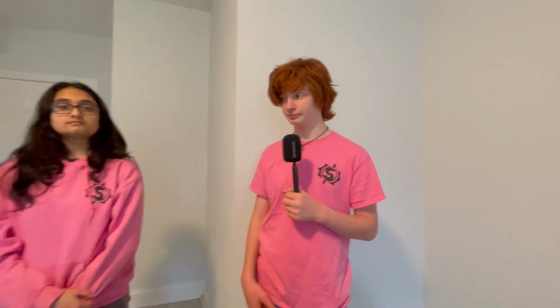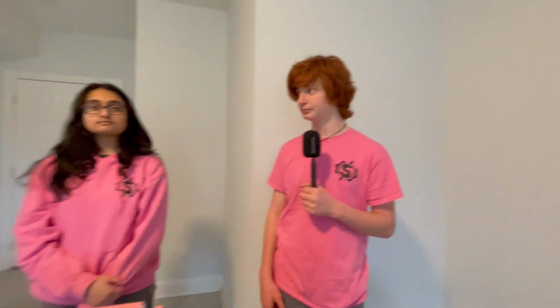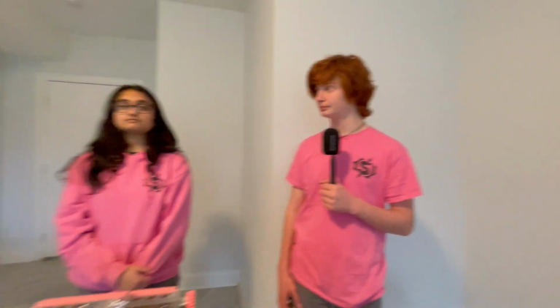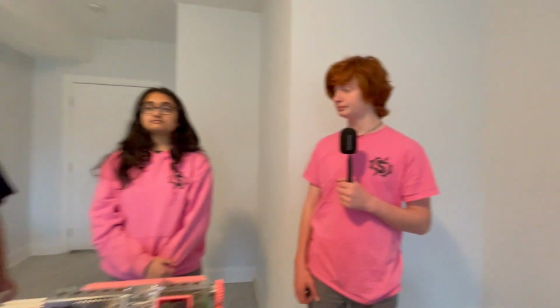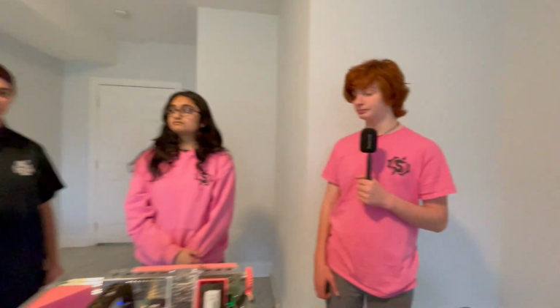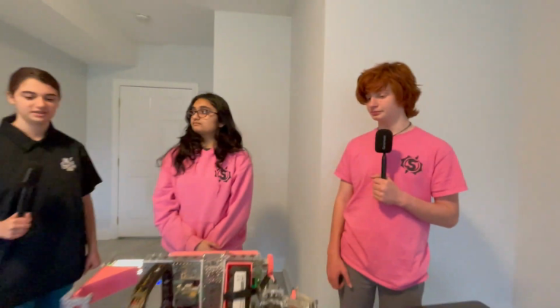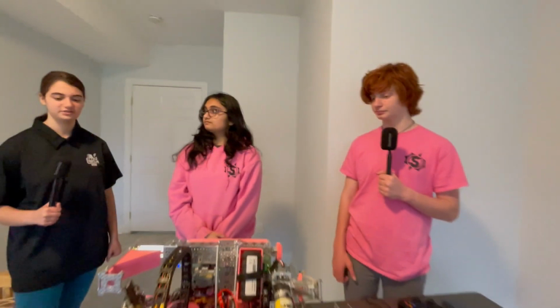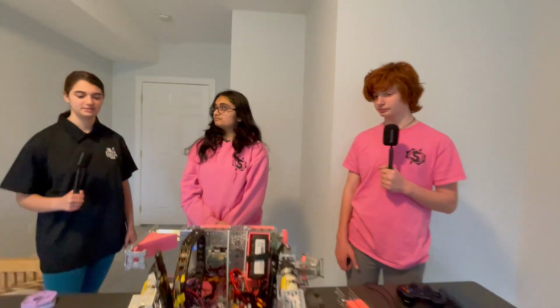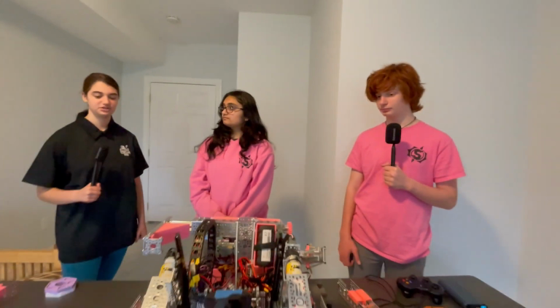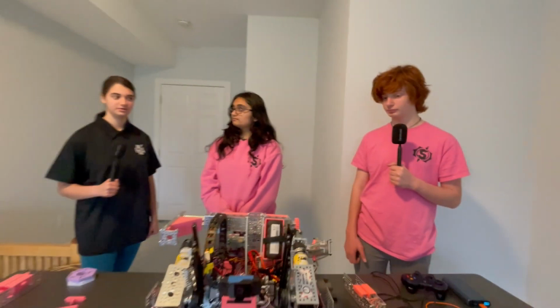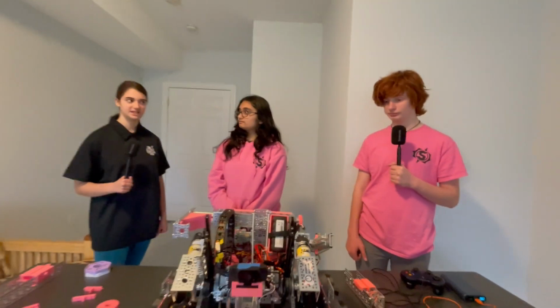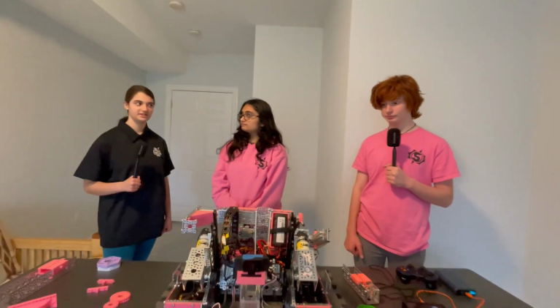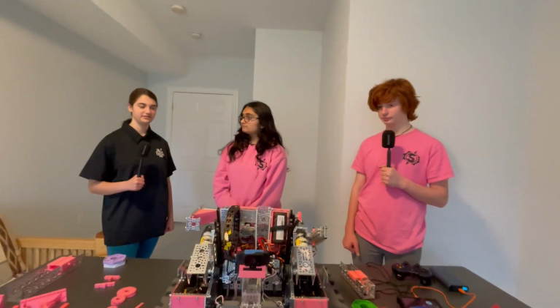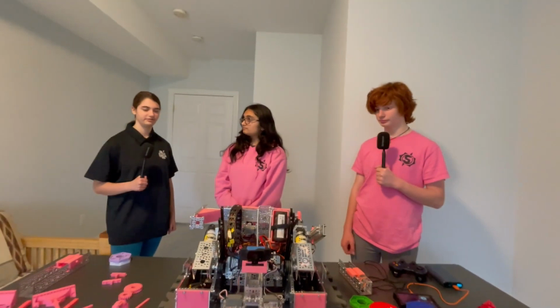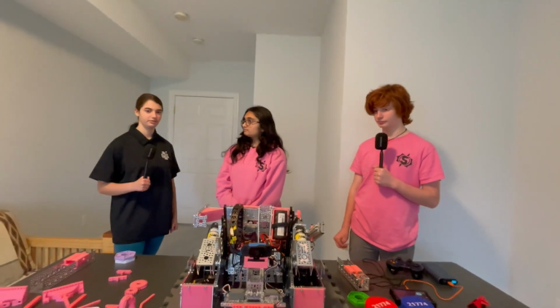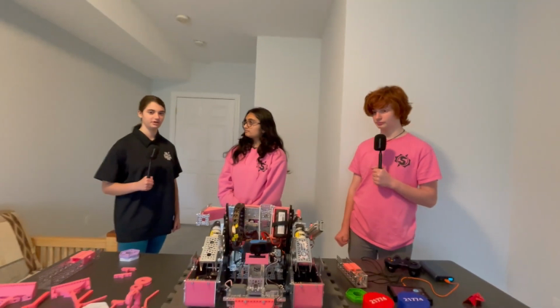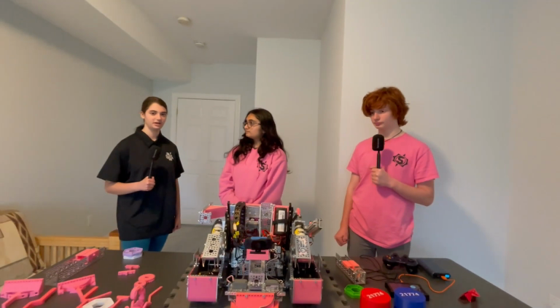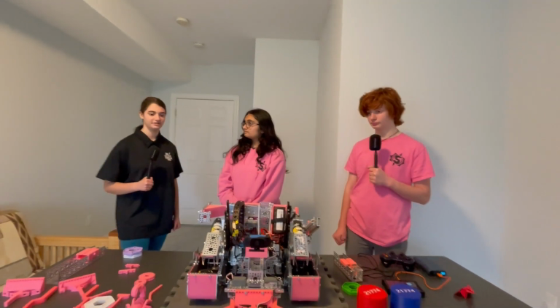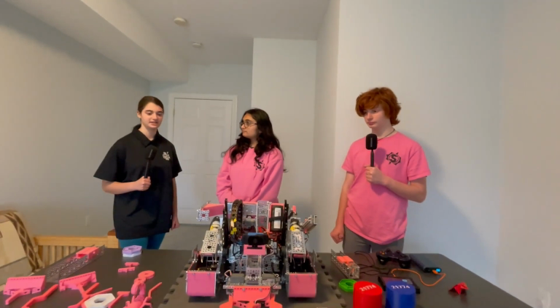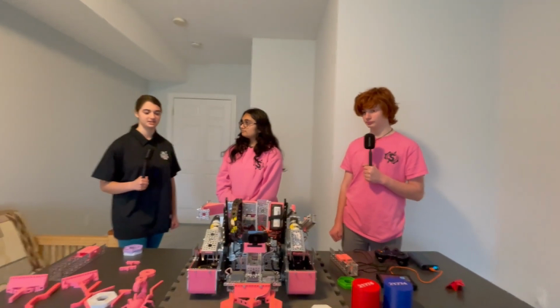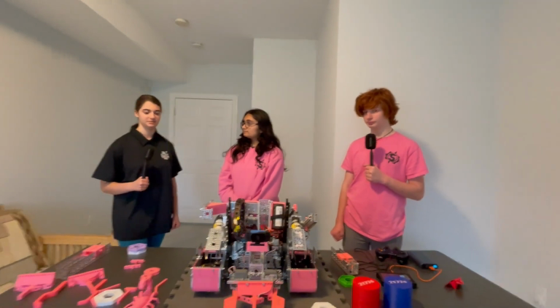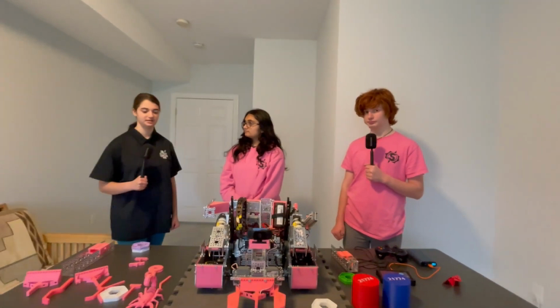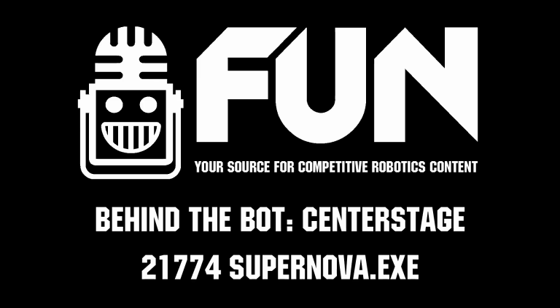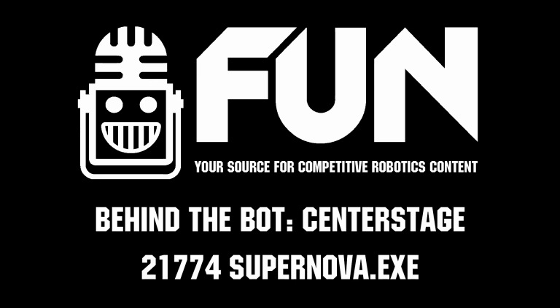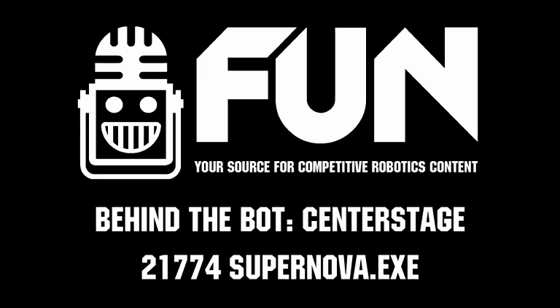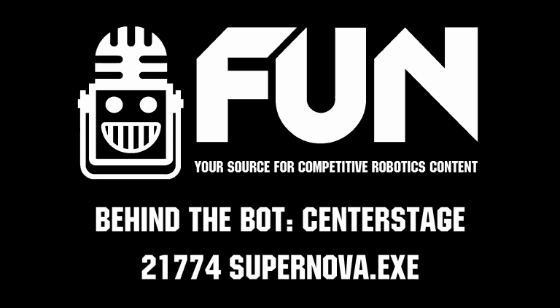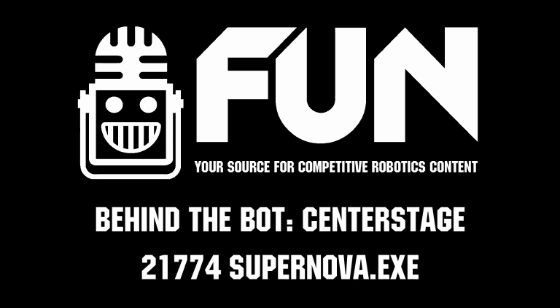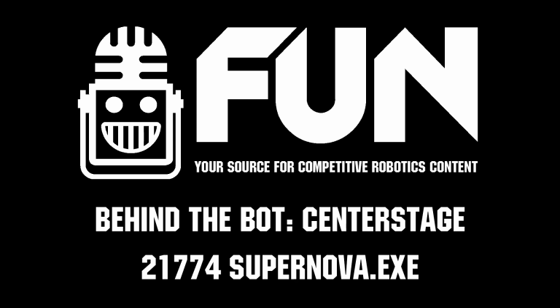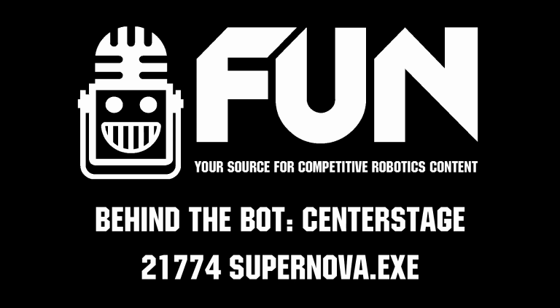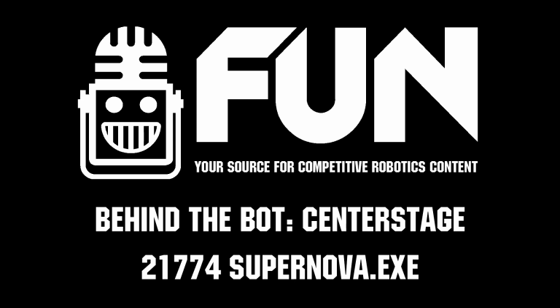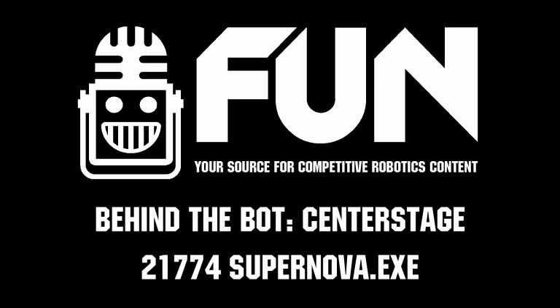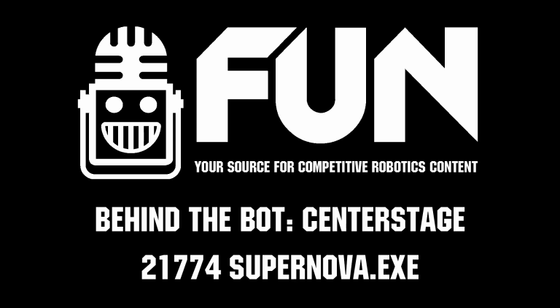Alright, thank you Team 21774. This has been a really cool robot.